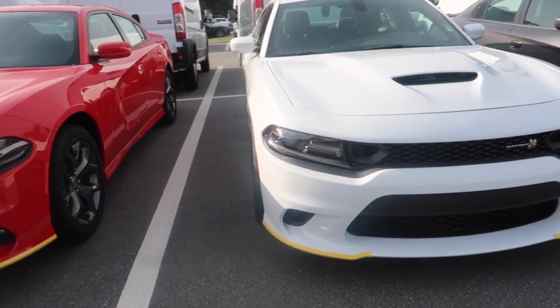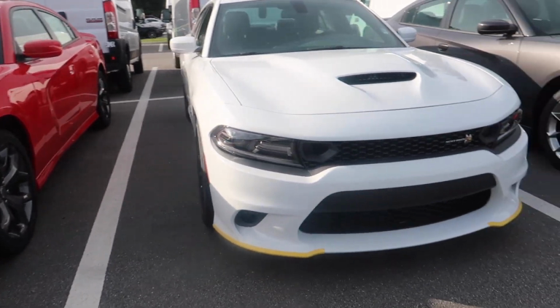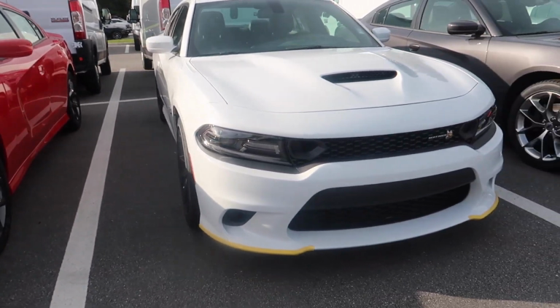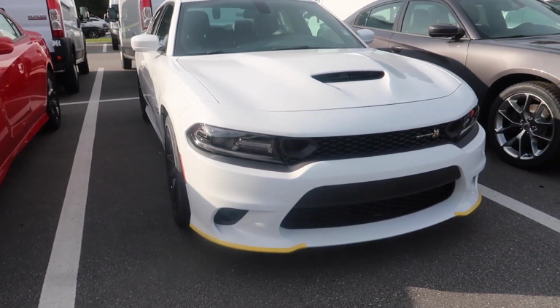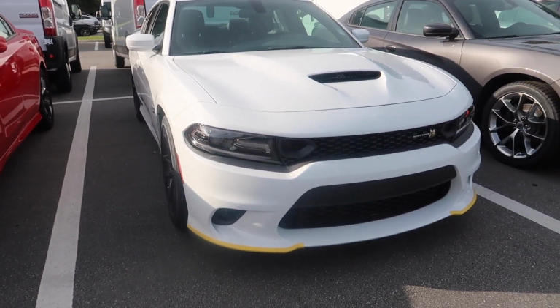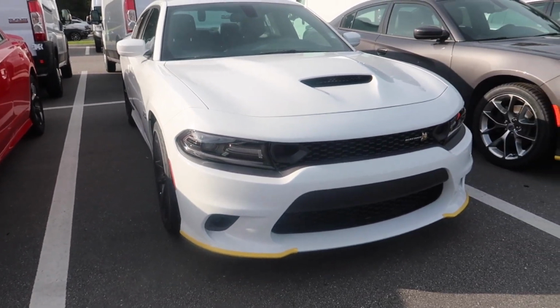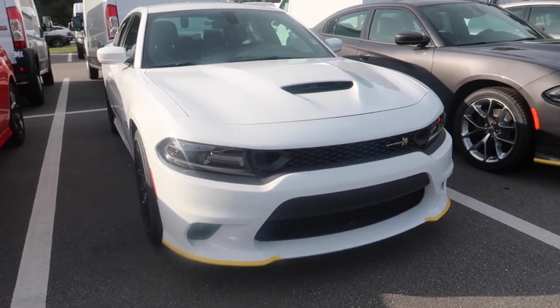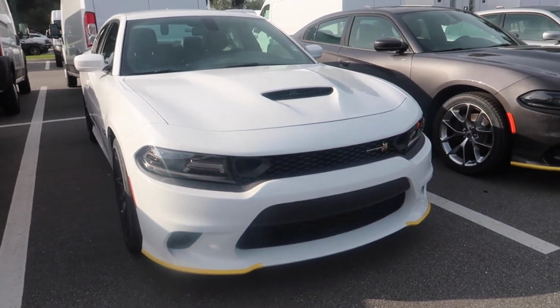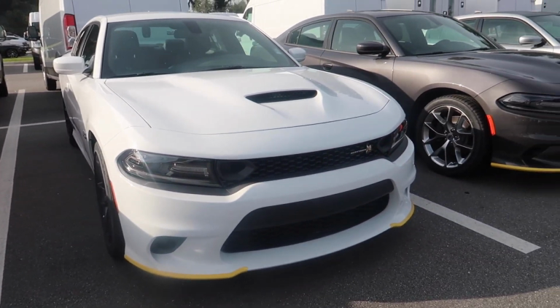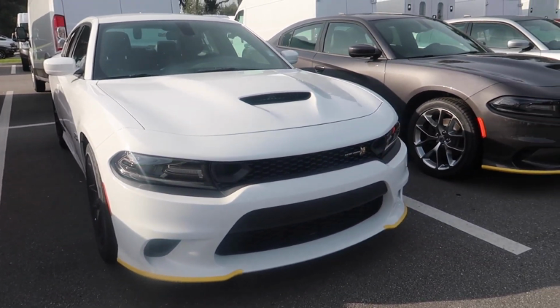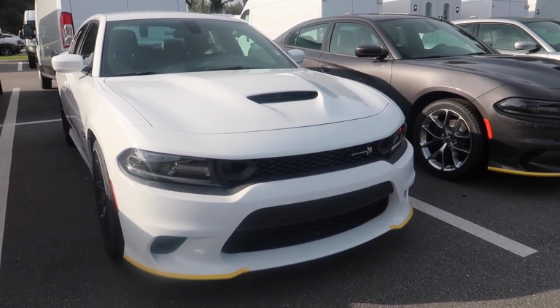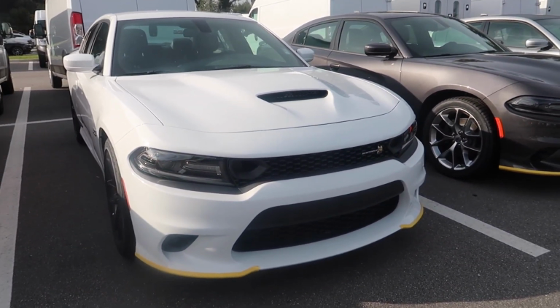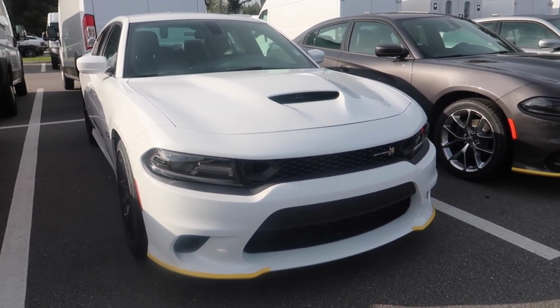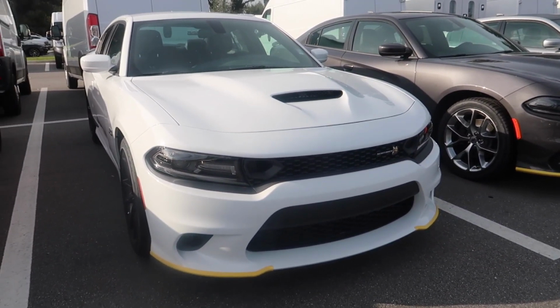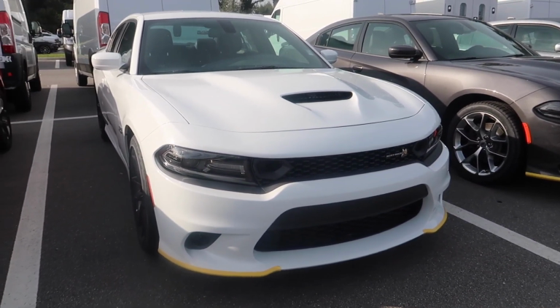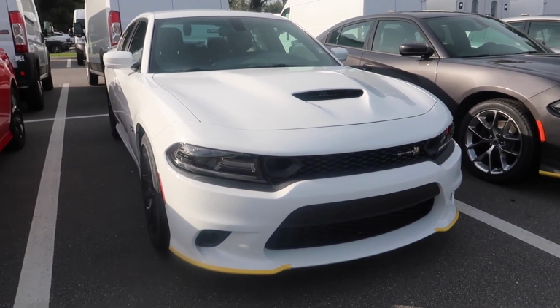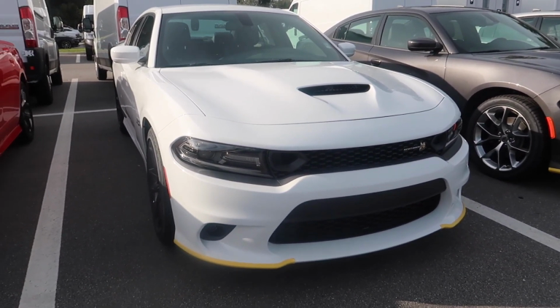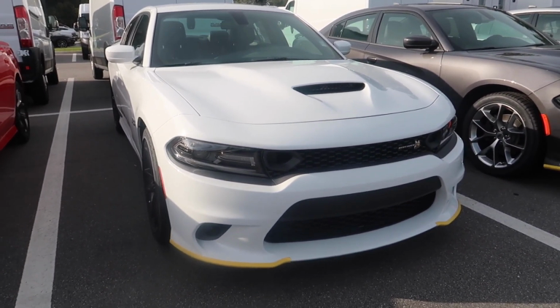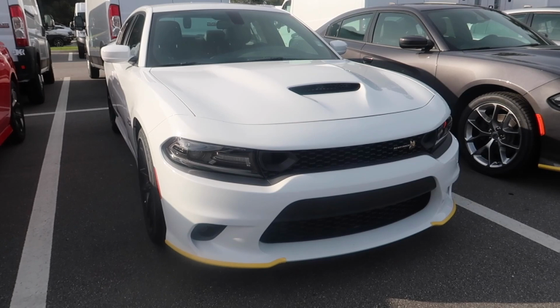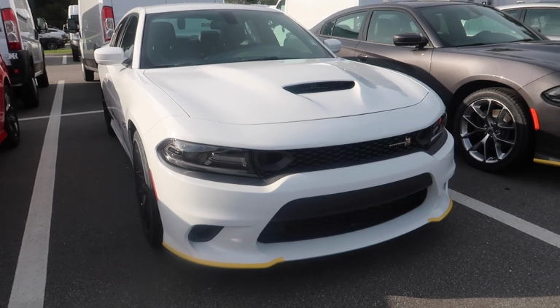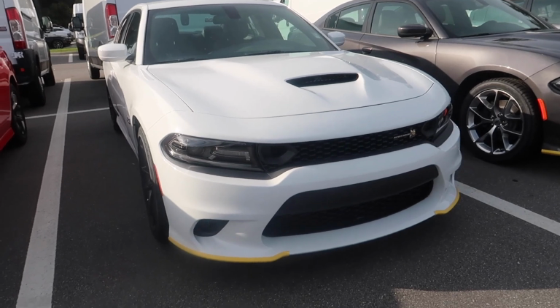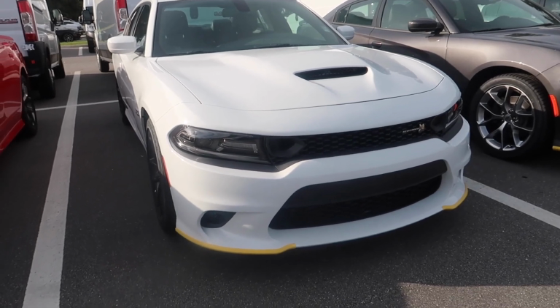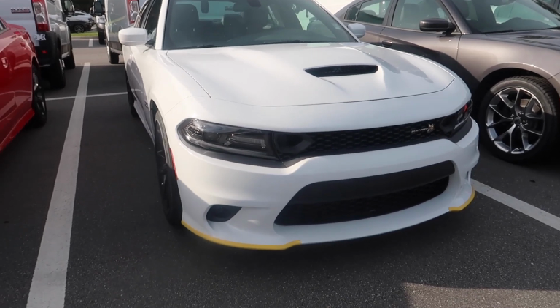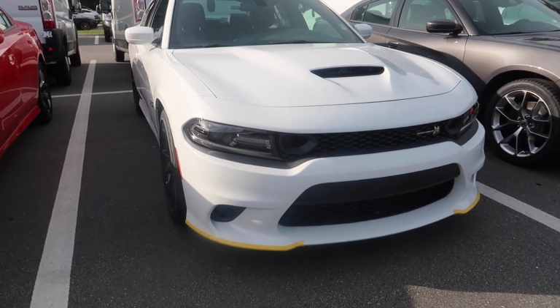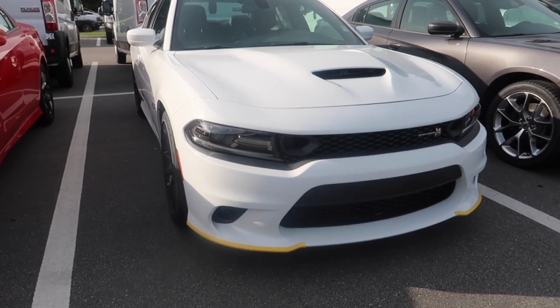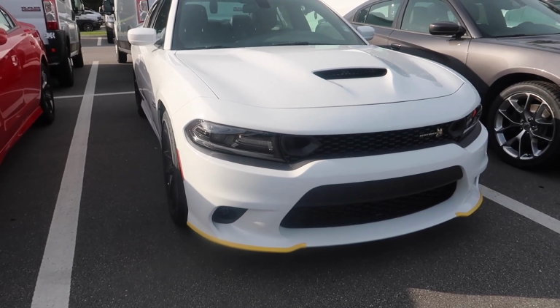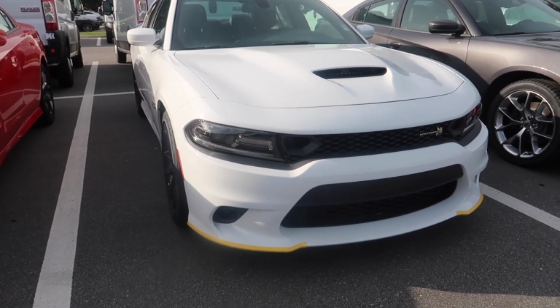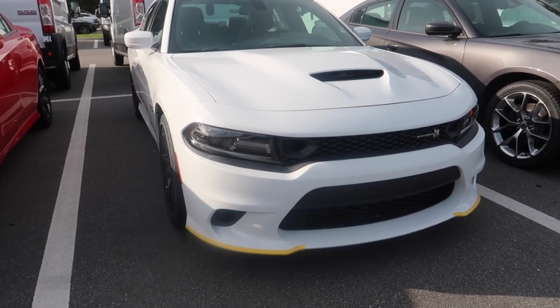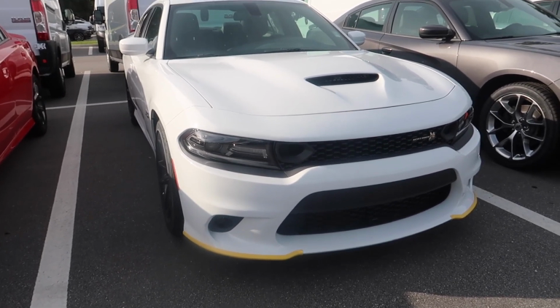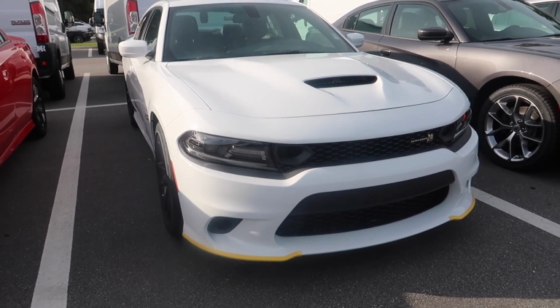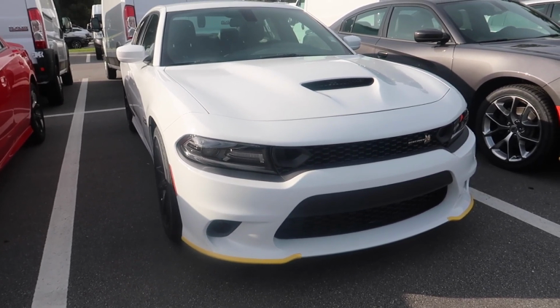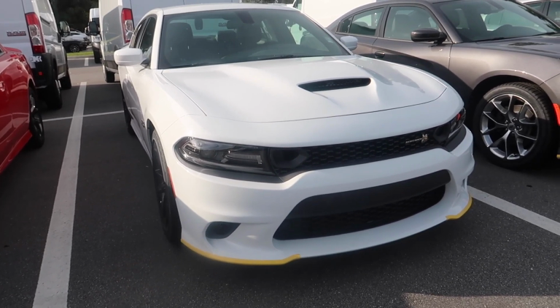This is the Scat Pack — the most popular one on the market, I would believe. It's got the 6.4 liter SRT engine, which is an upgrade compared to the 5.7. They stopped making the standalone SRT, but you're getting so much horsepower for a great price. The next model up, the Hellcat, is going to cost you probably around $30,000 more than this car. So you're getting so much for your buck here.